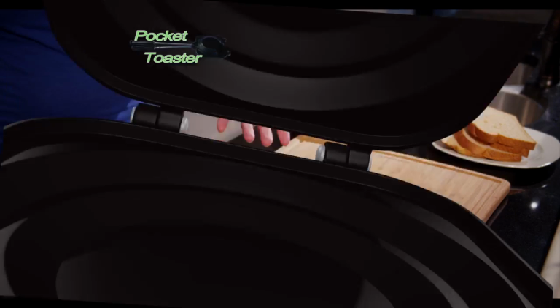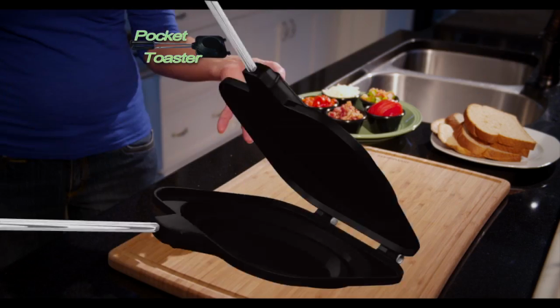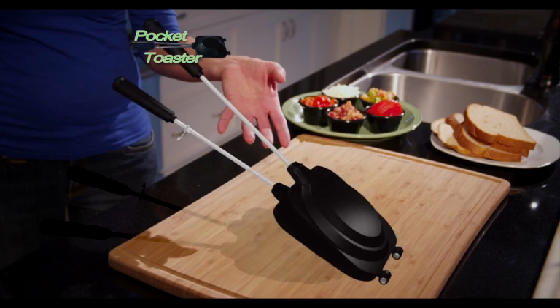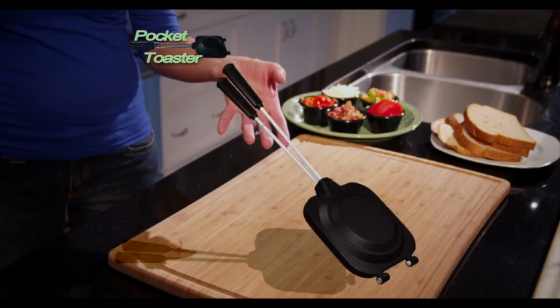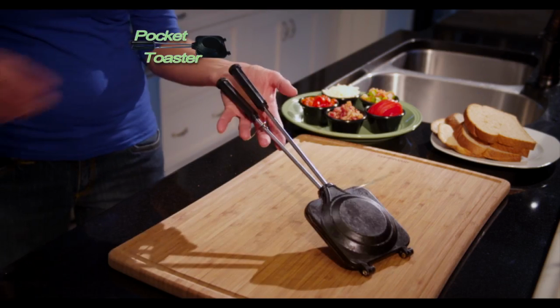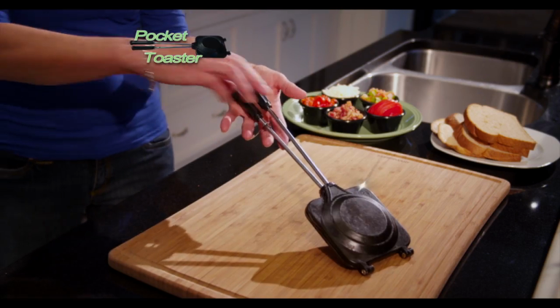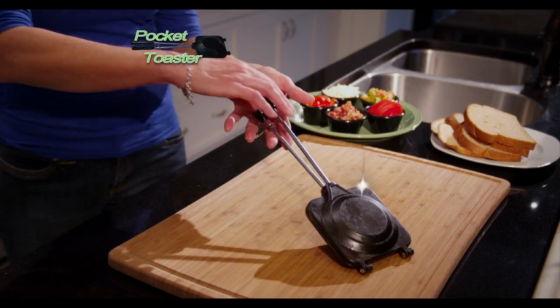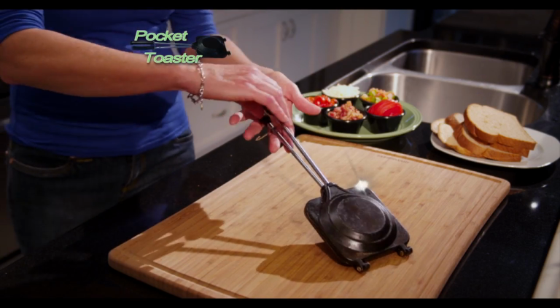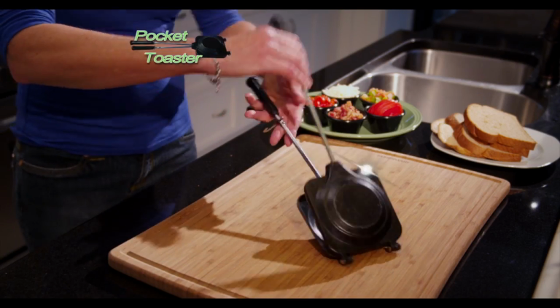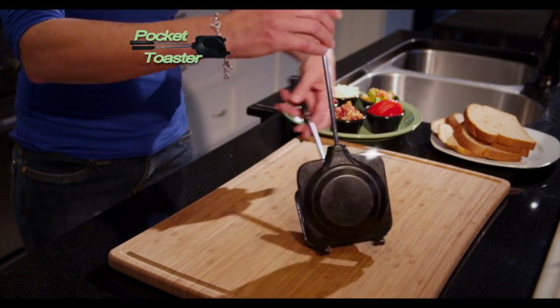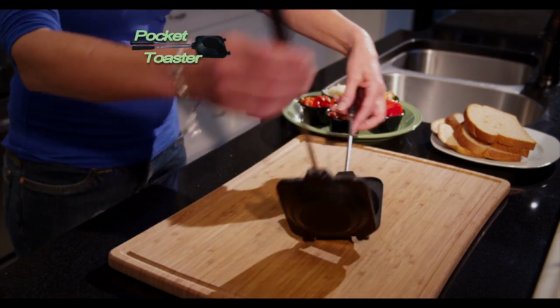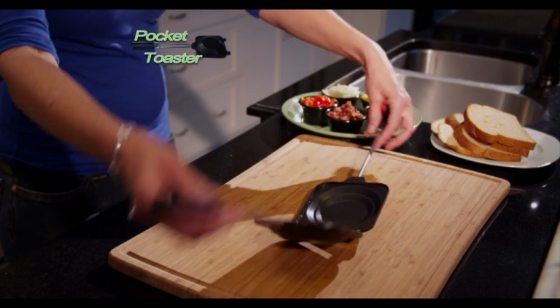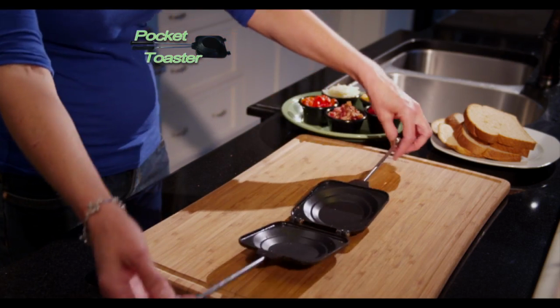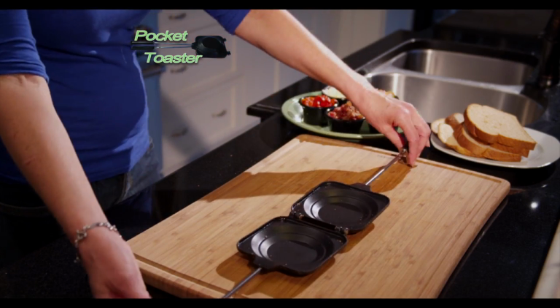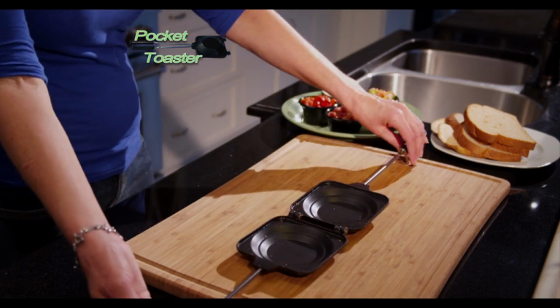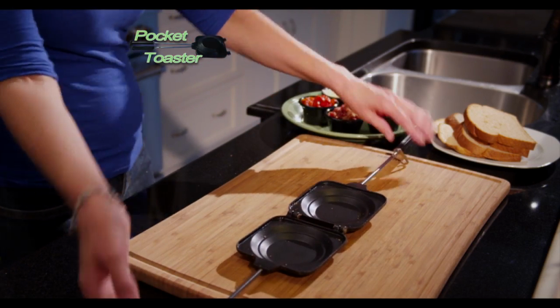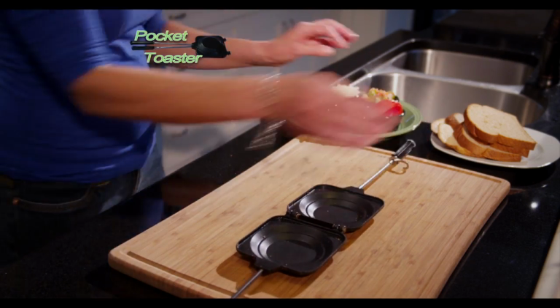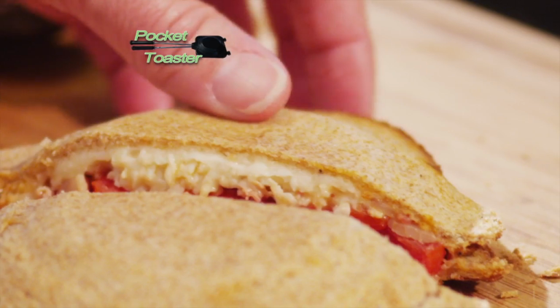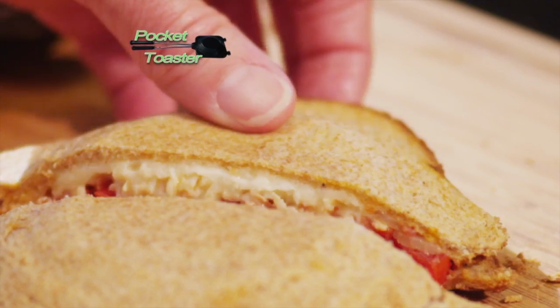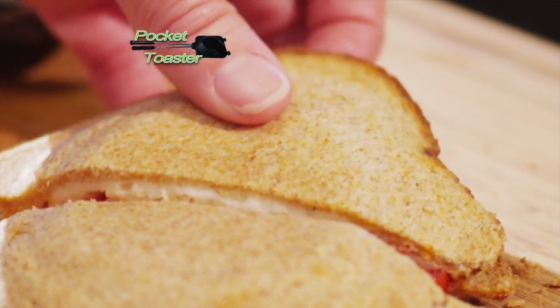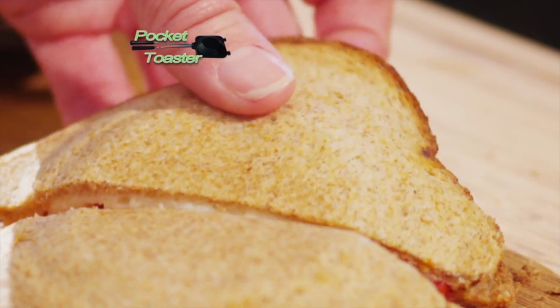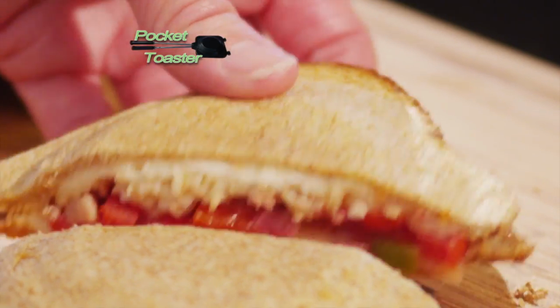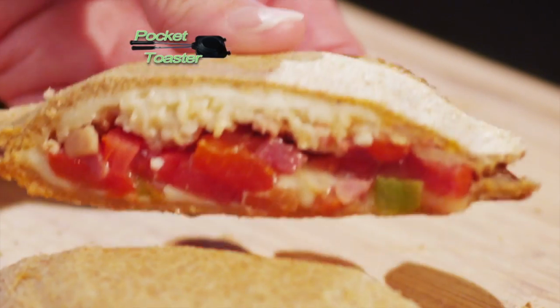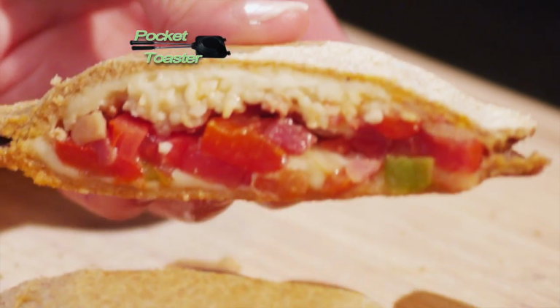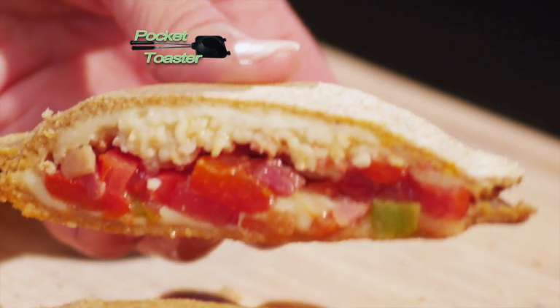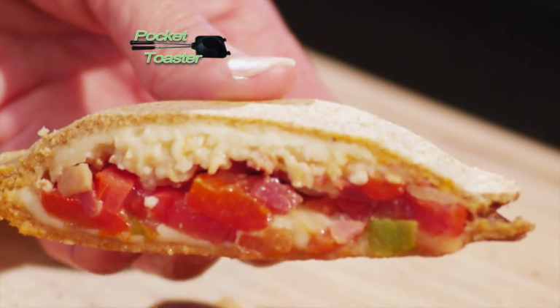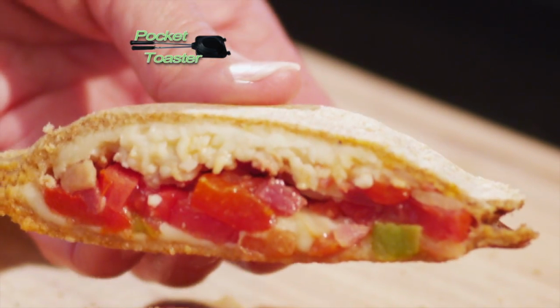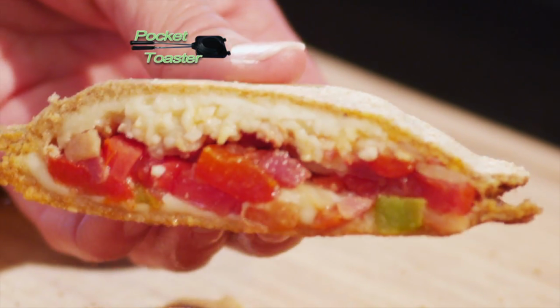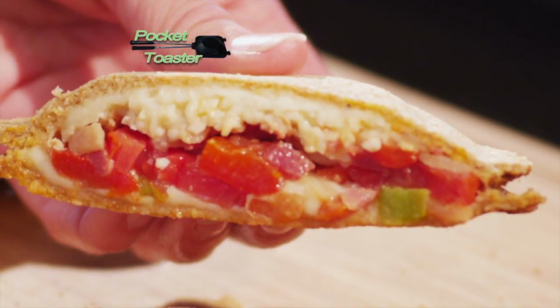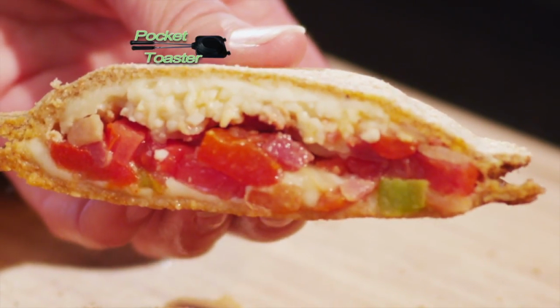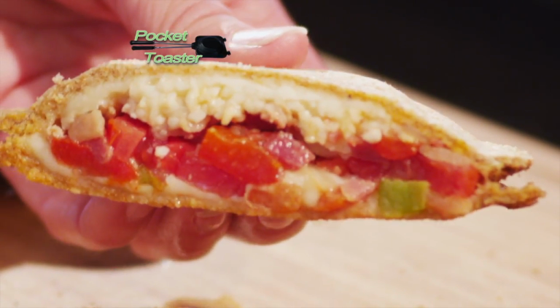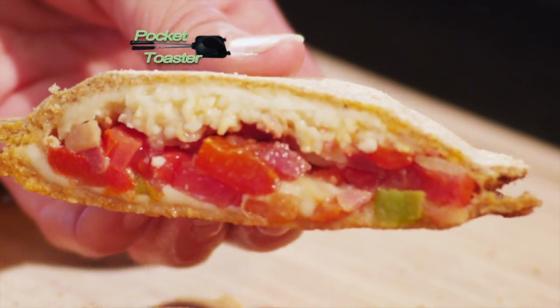Get a Pocket Toaster. It's so easy to use and makes the perfect stuffed, sealed, and toasted pocket sandwich every time.